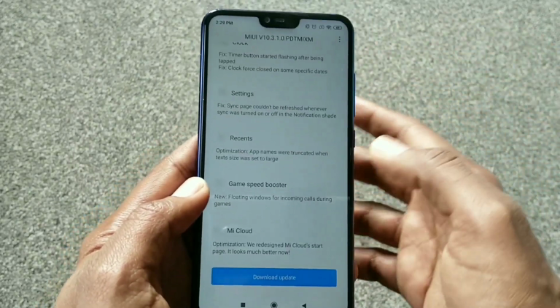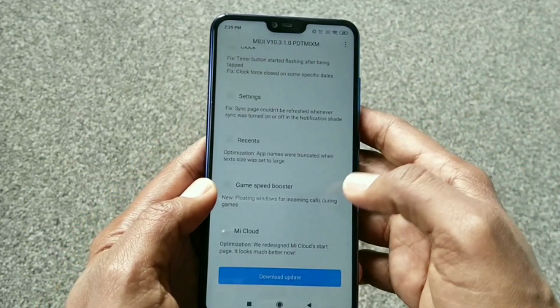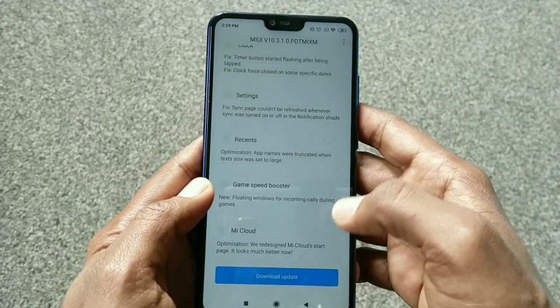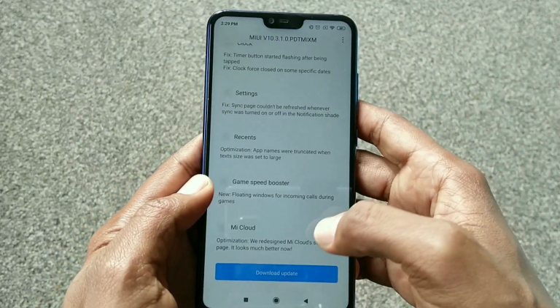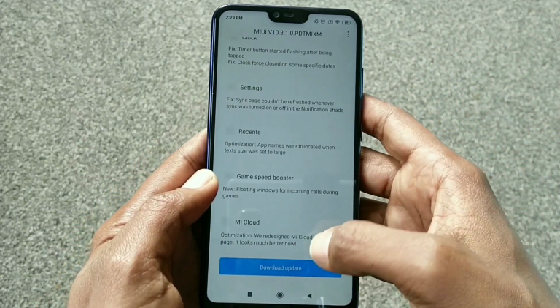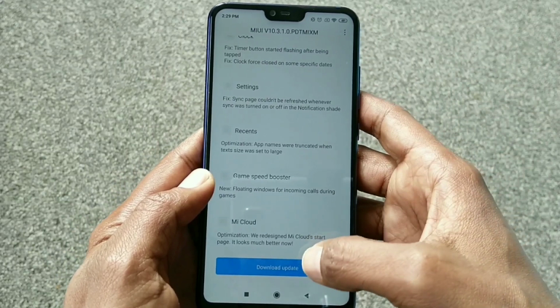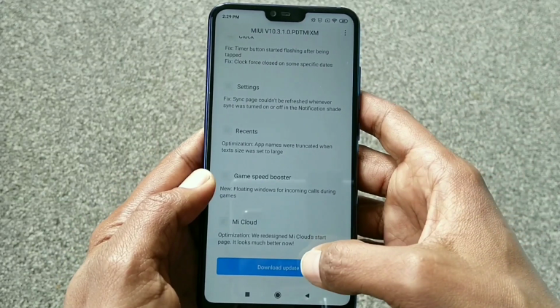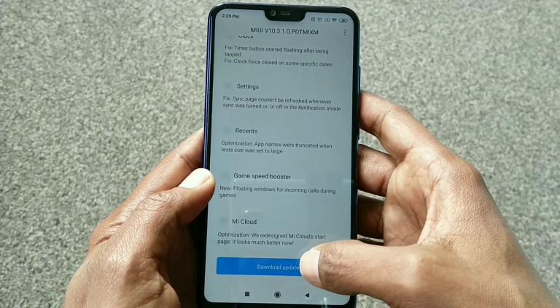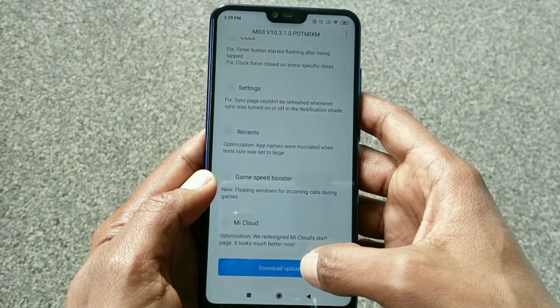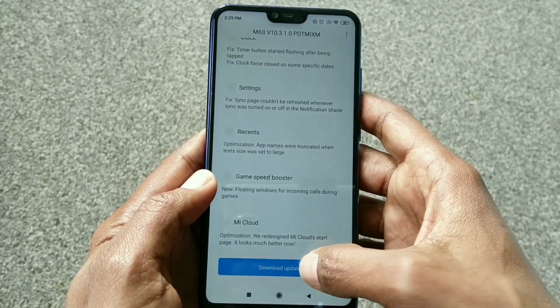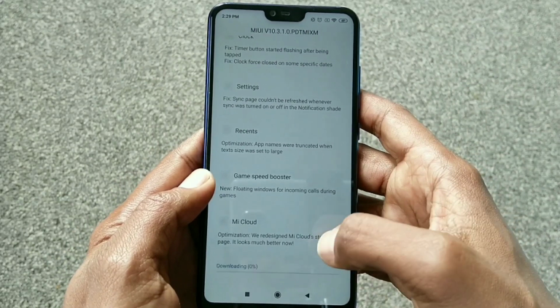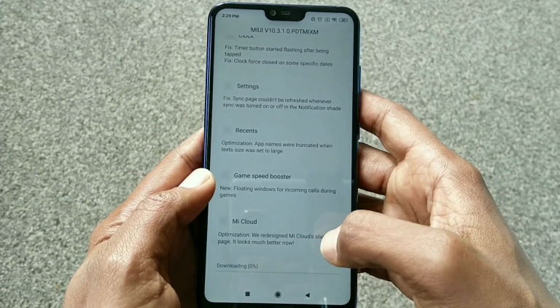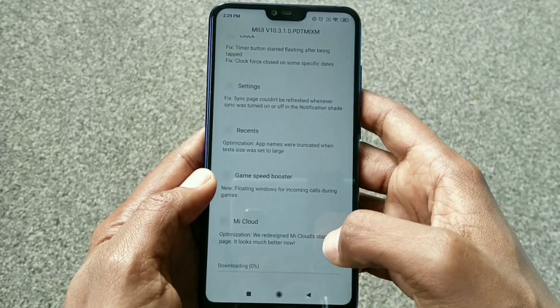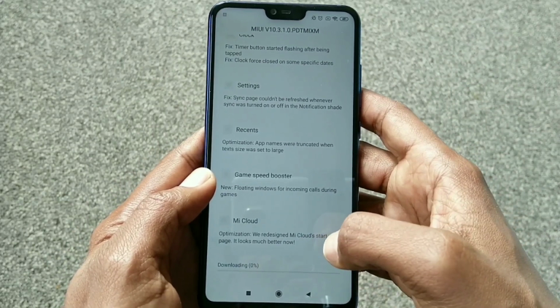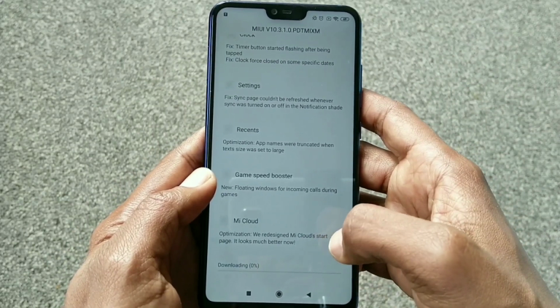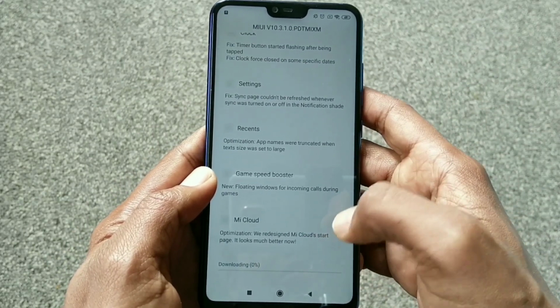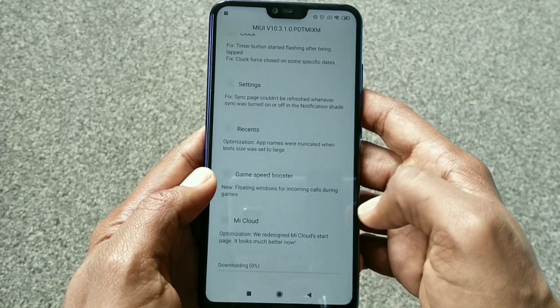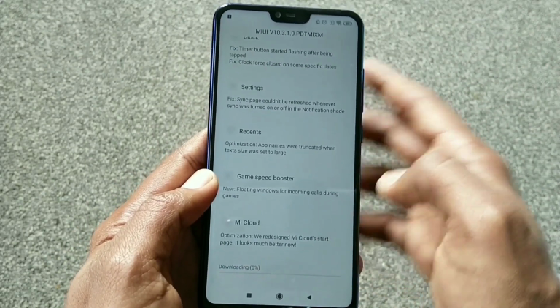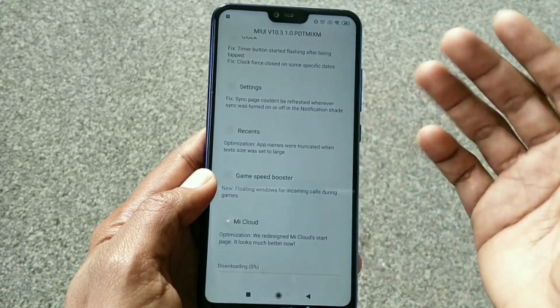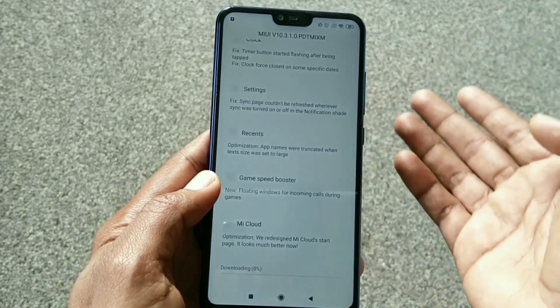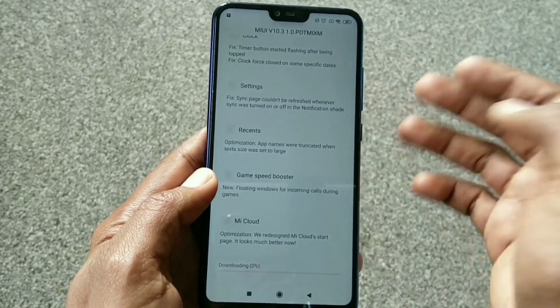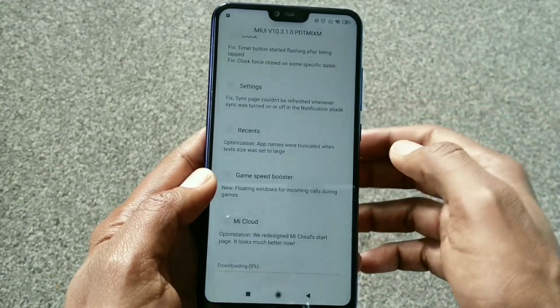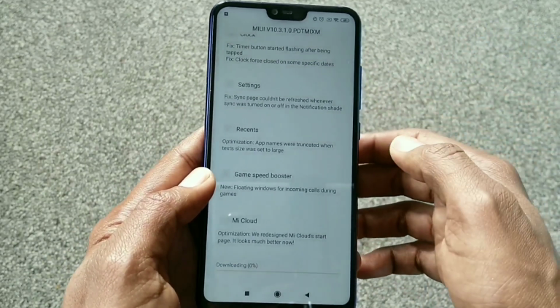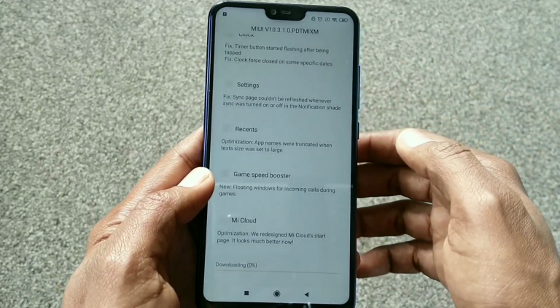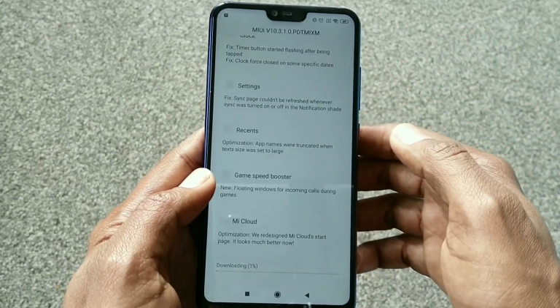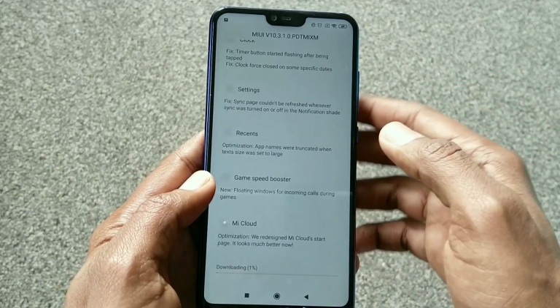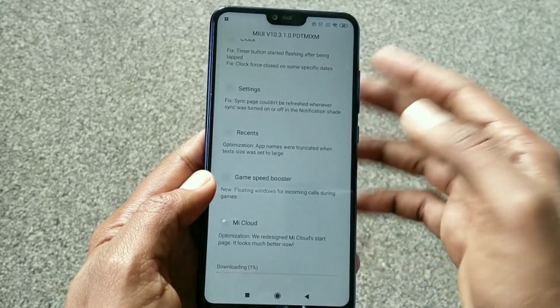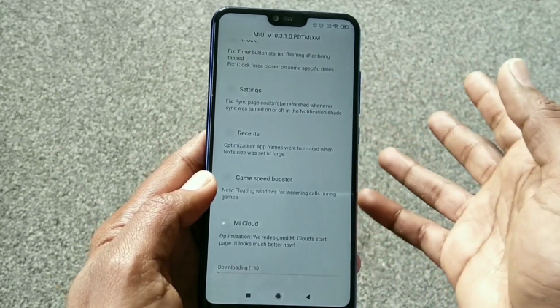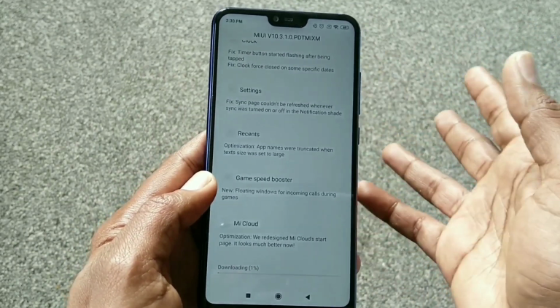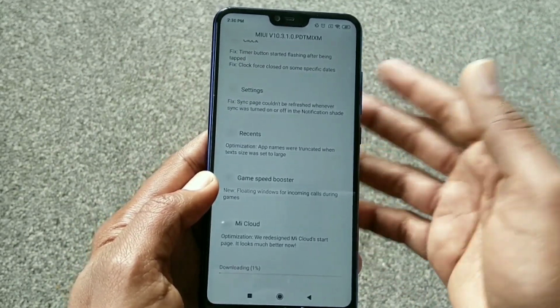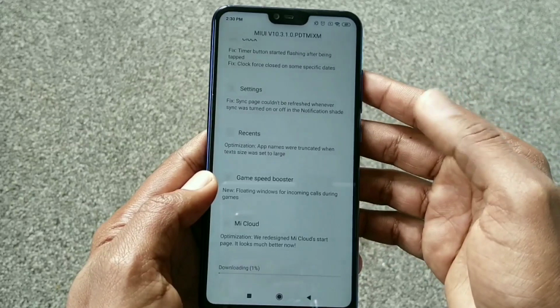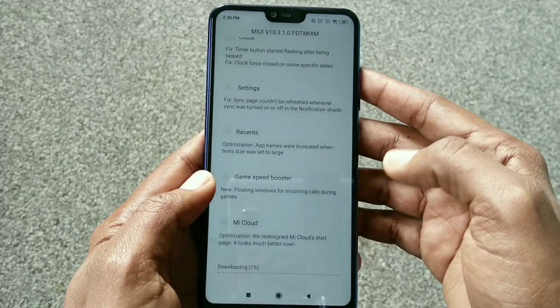Now we will go for the update. I will click this blue button and it starts the update downloading now.